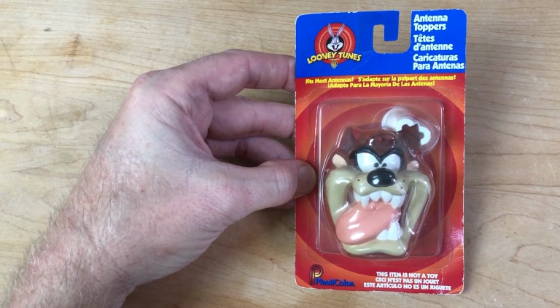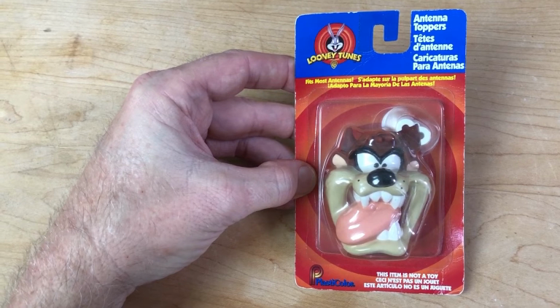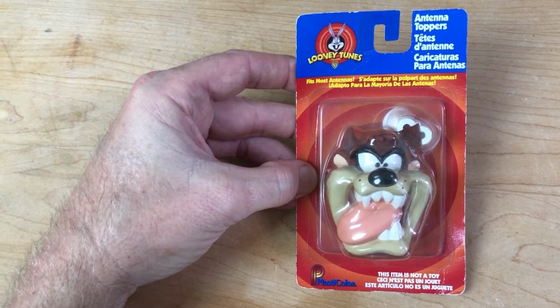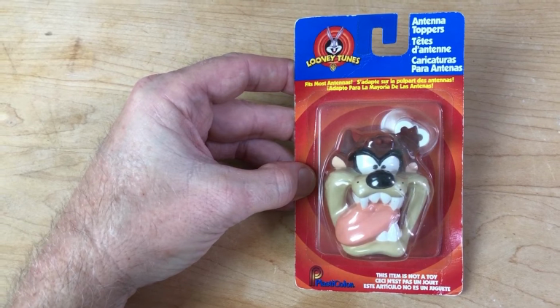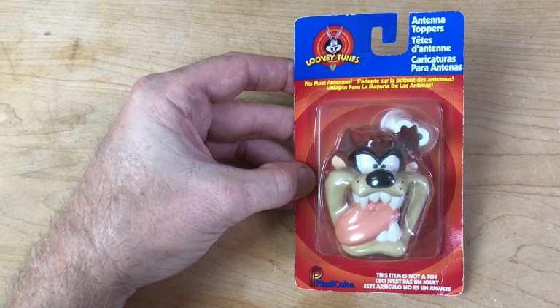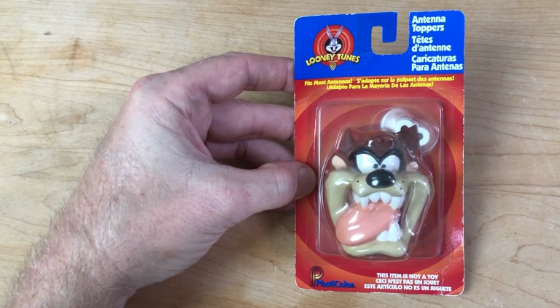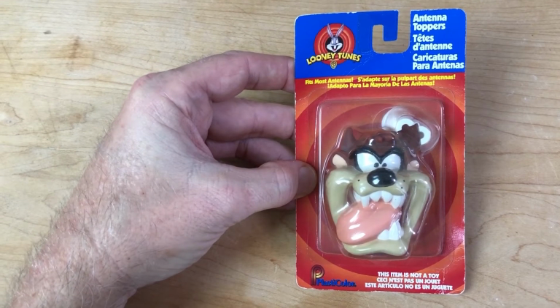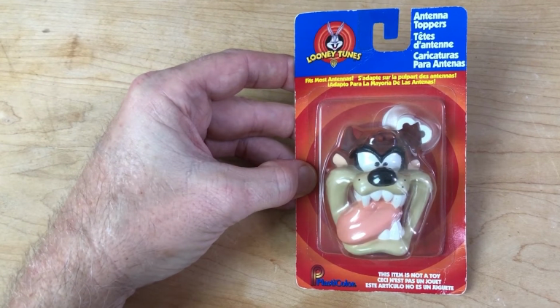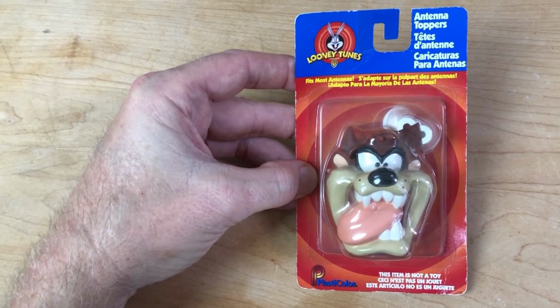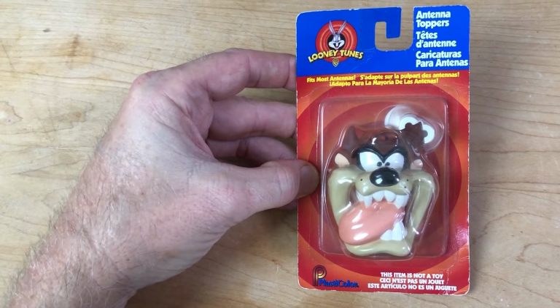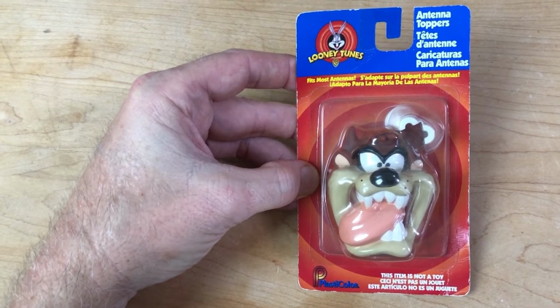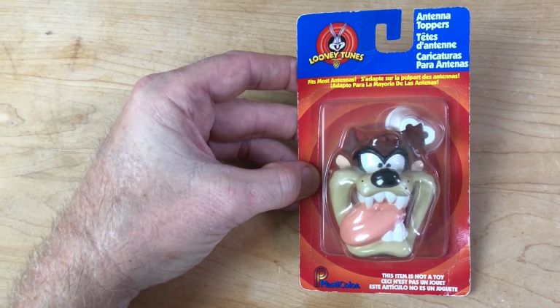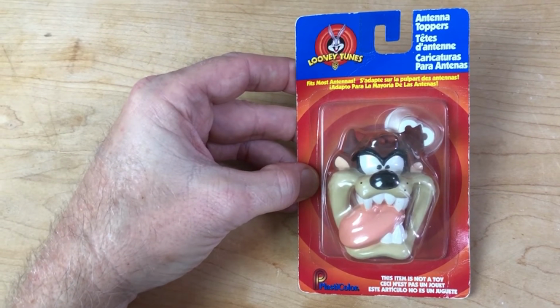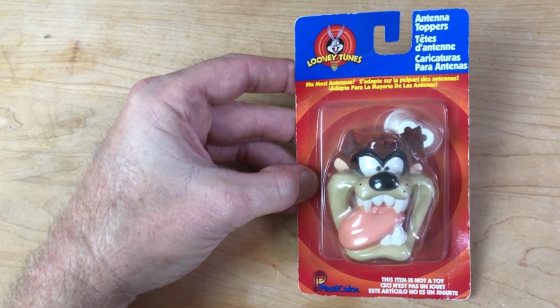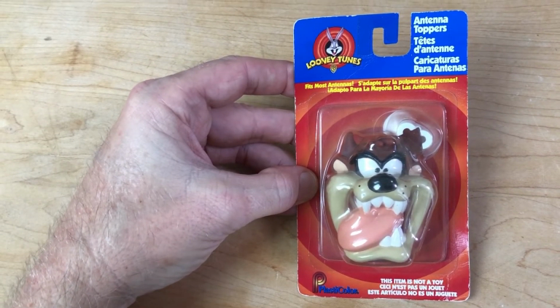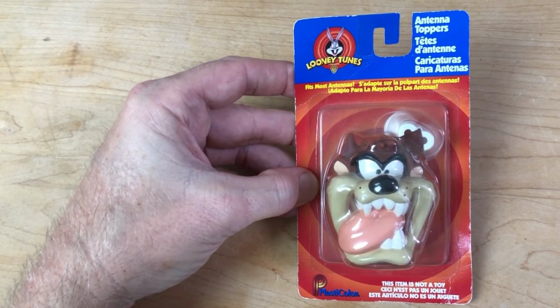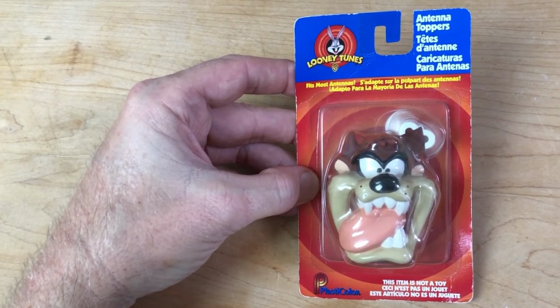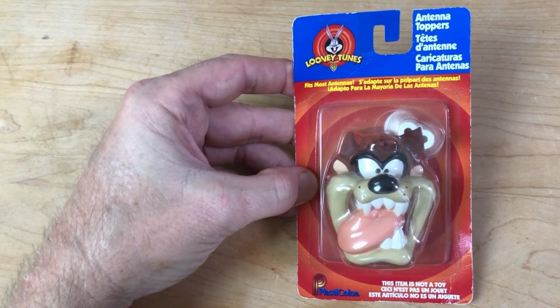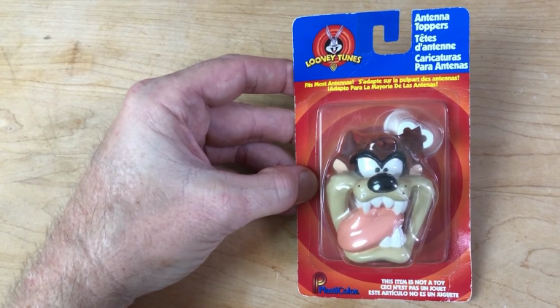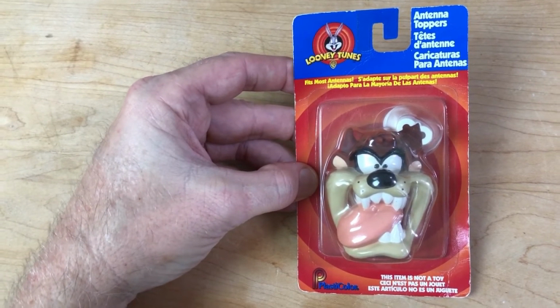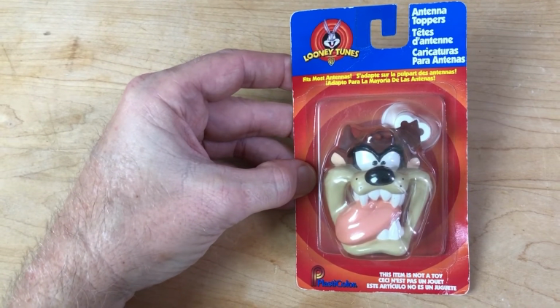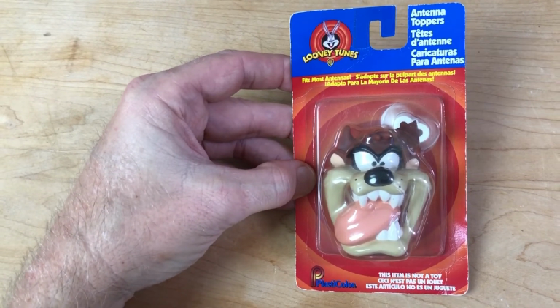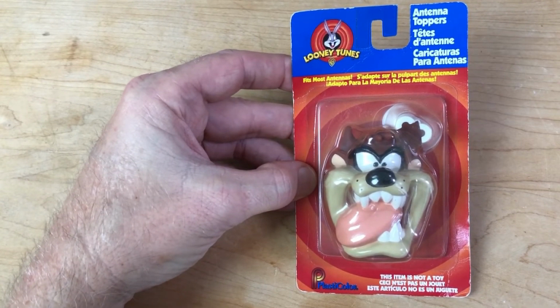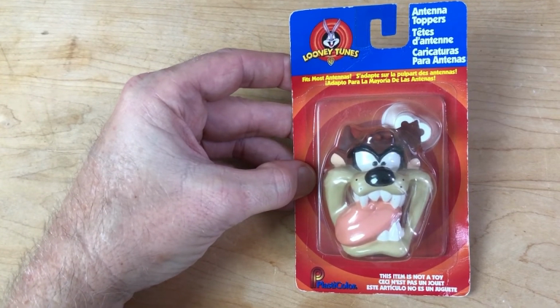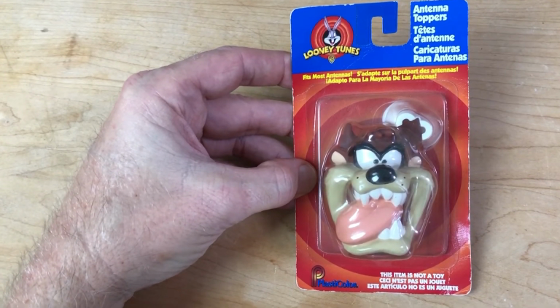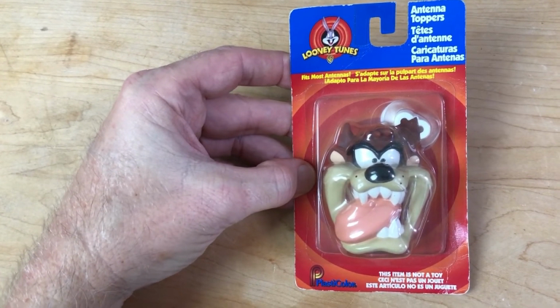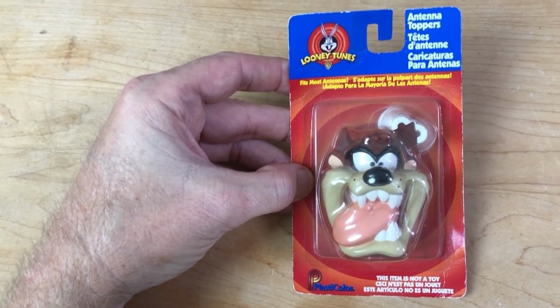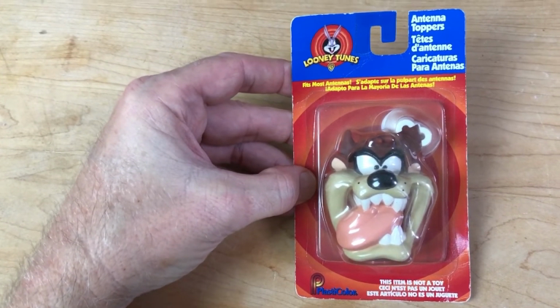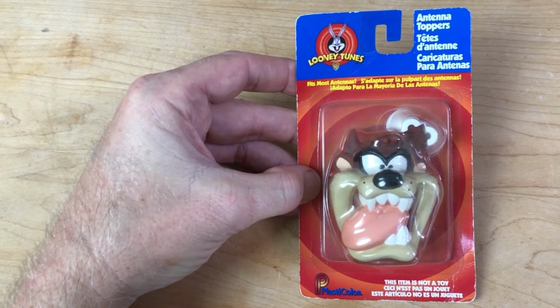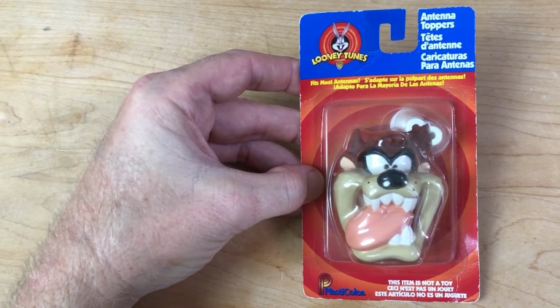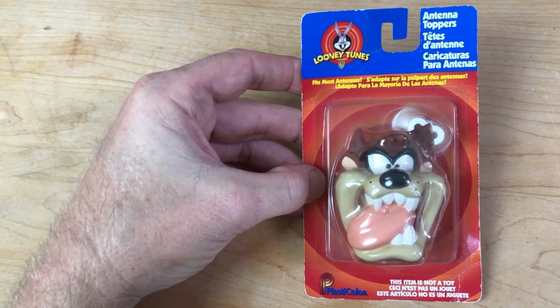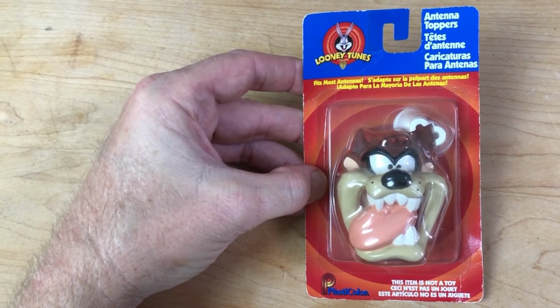I sculpted this antenna topper for Warner Brothers. In this video, I'll show you how I did it.